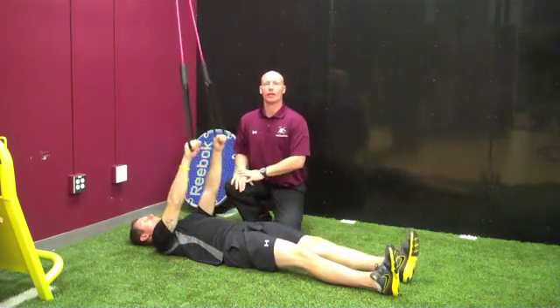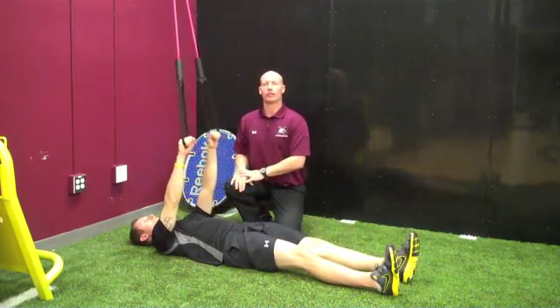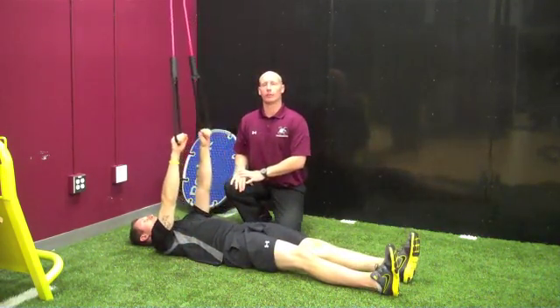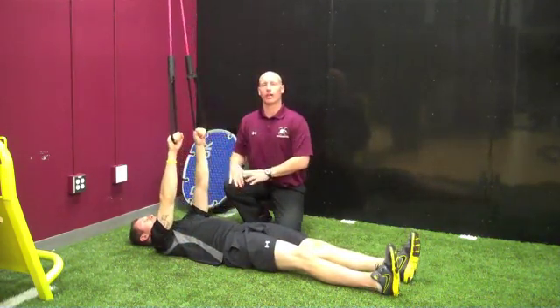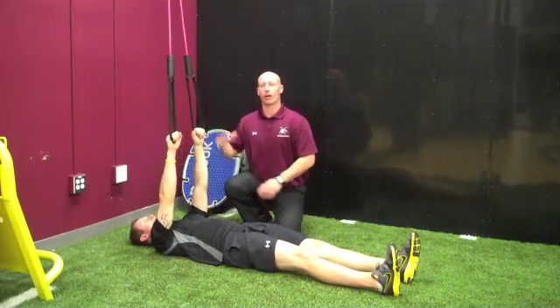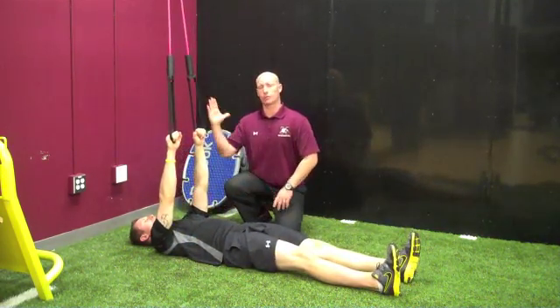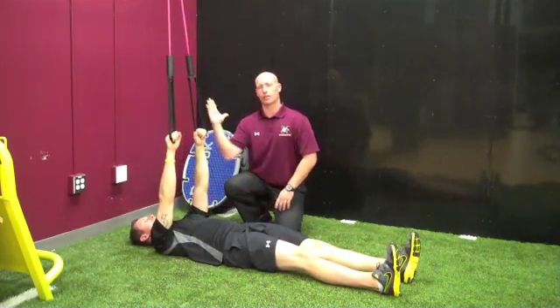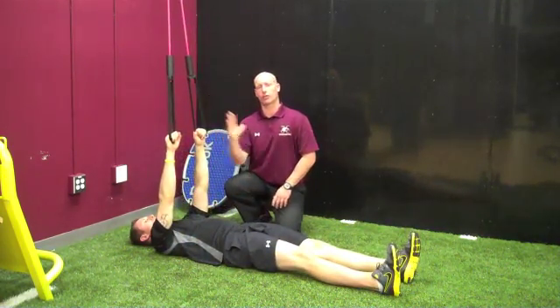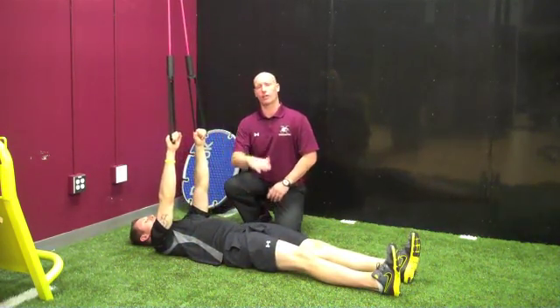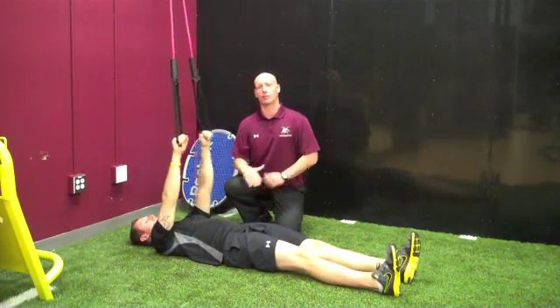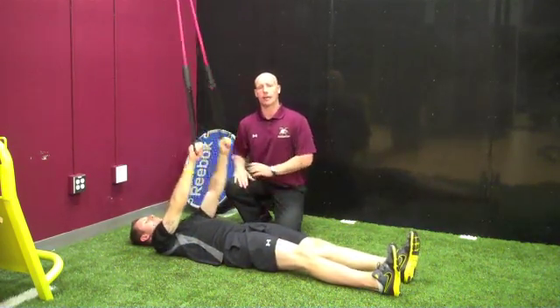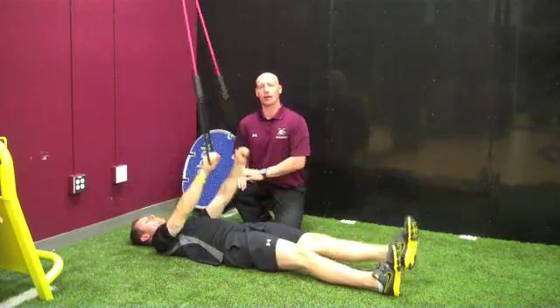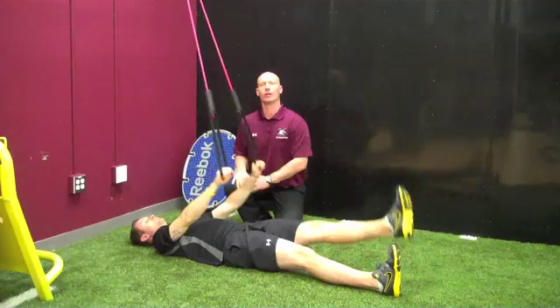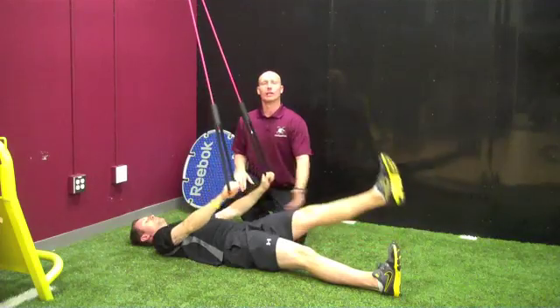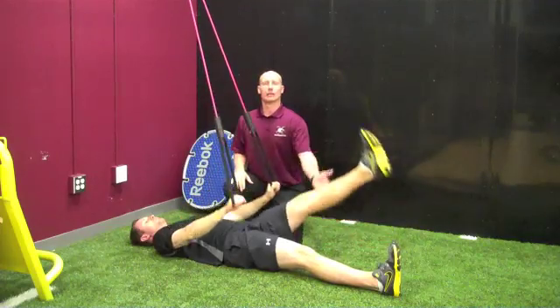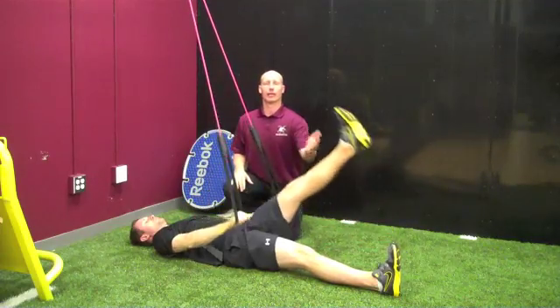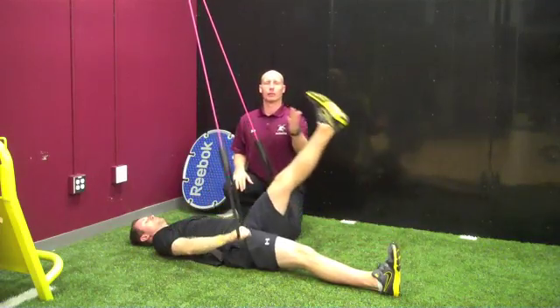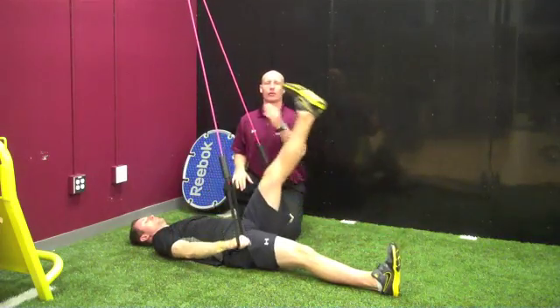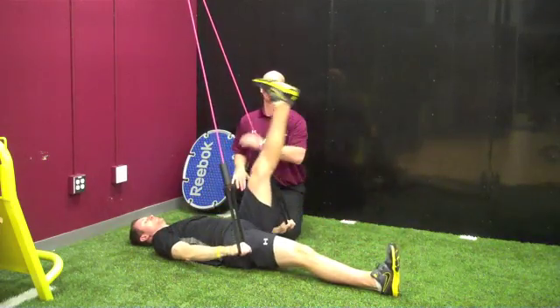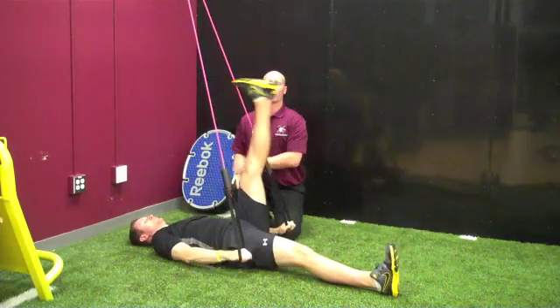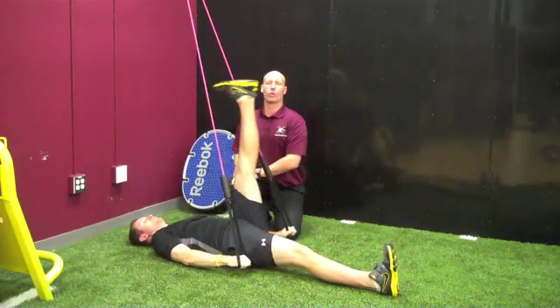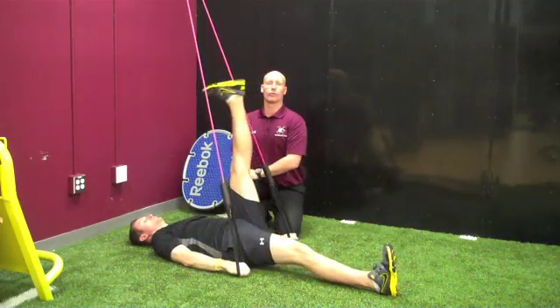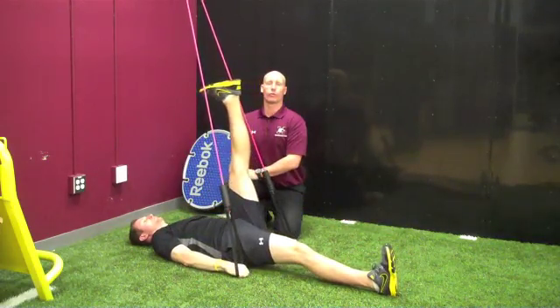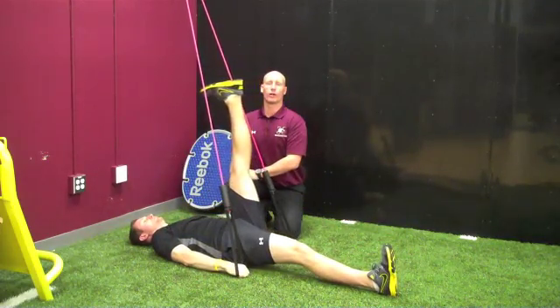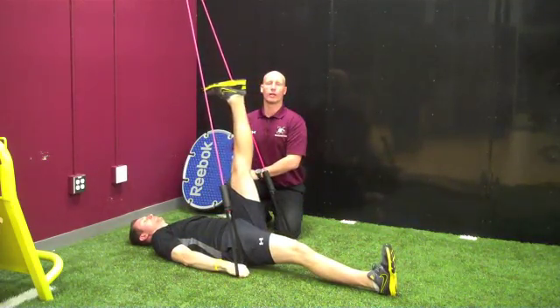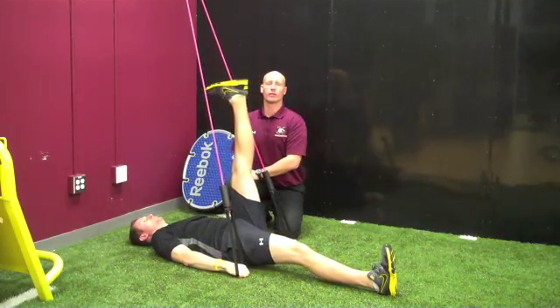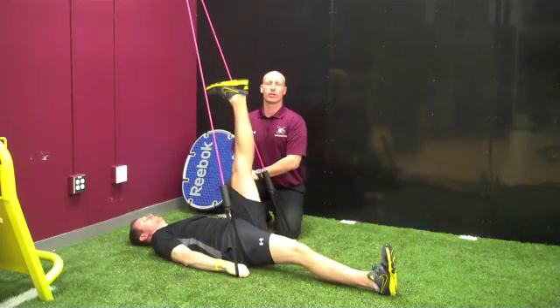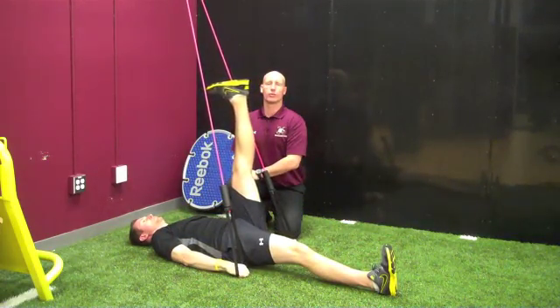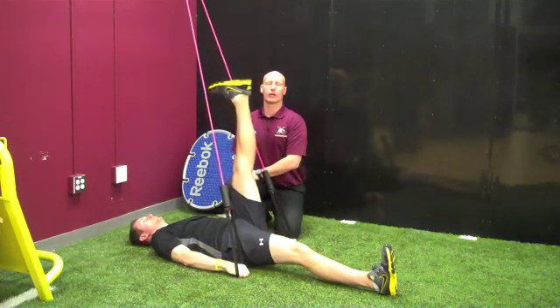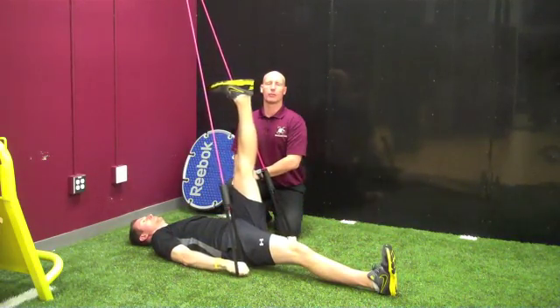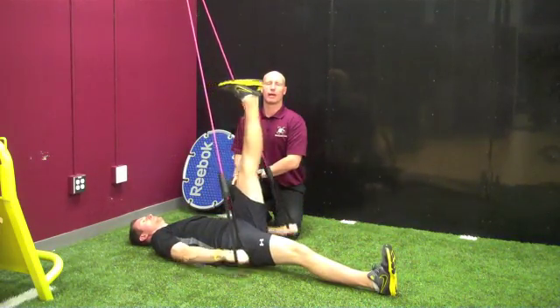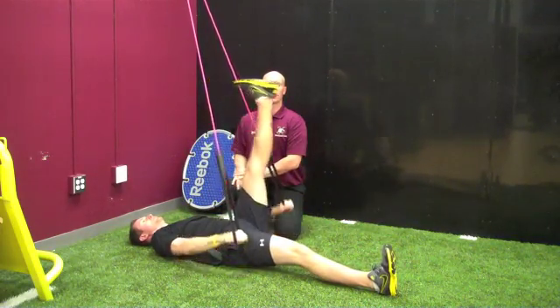Same thing: arms stay straight coming down, leg comes up, hold for one, two, and then back down.